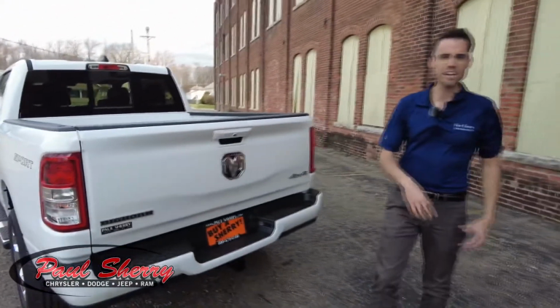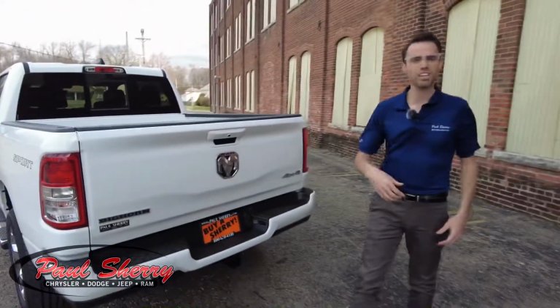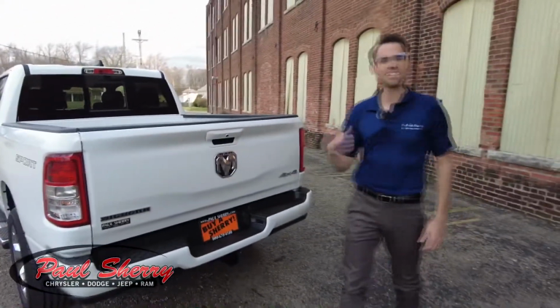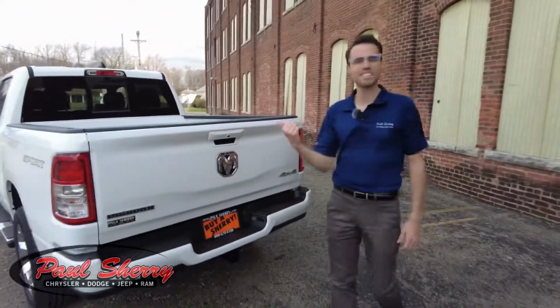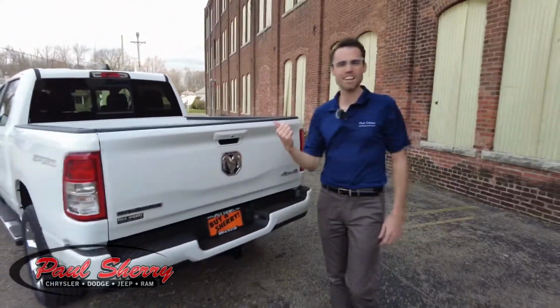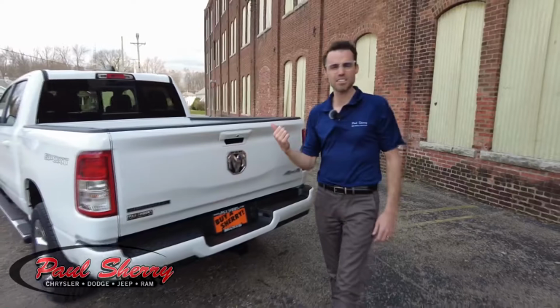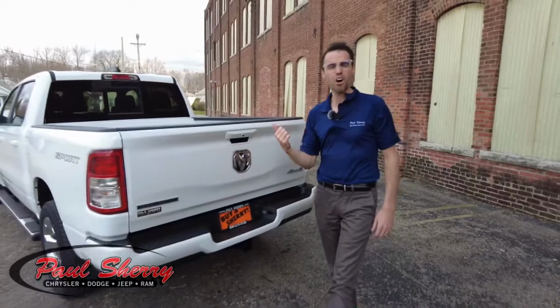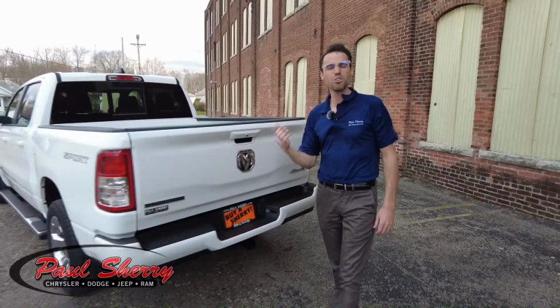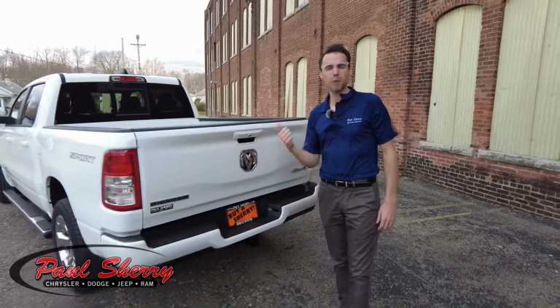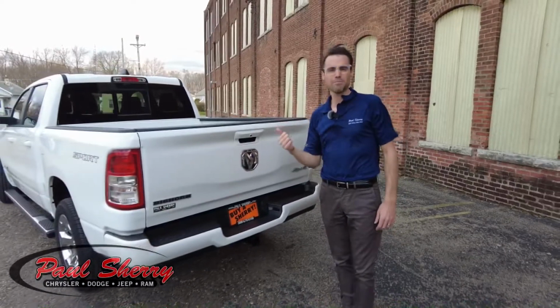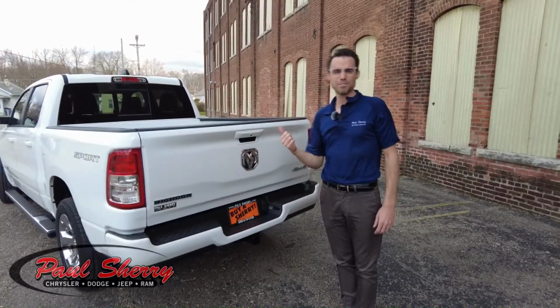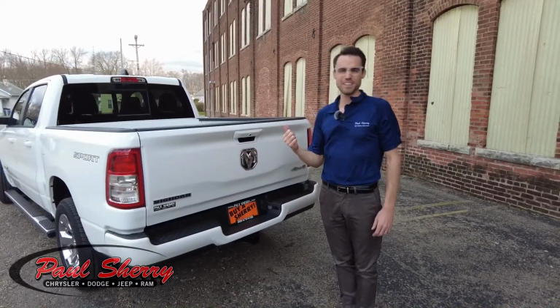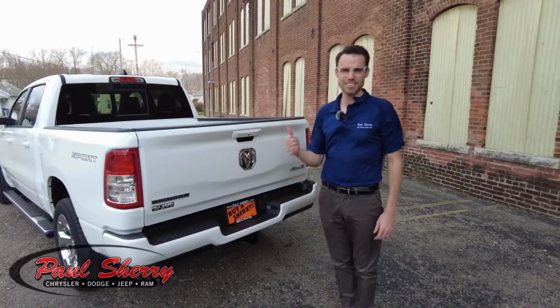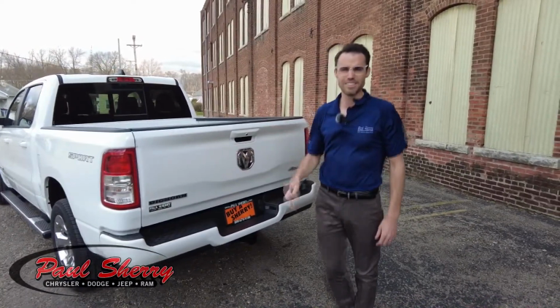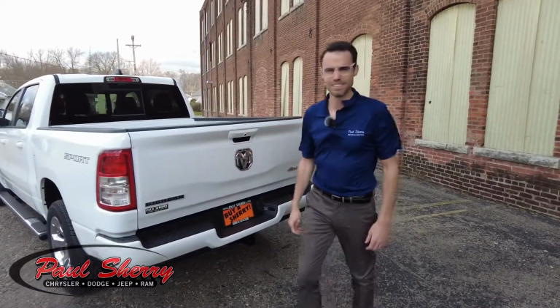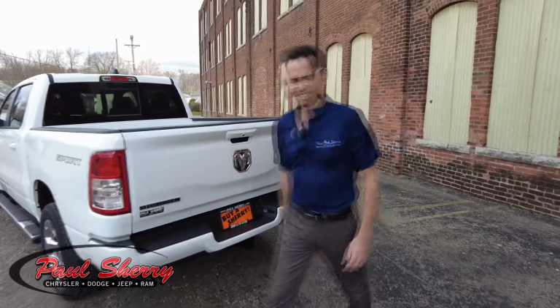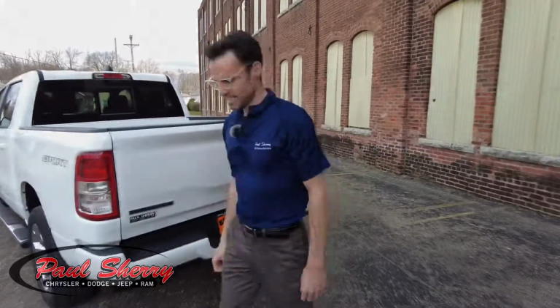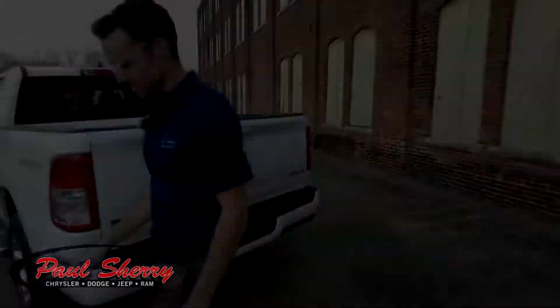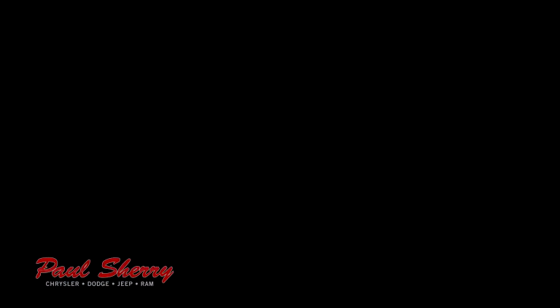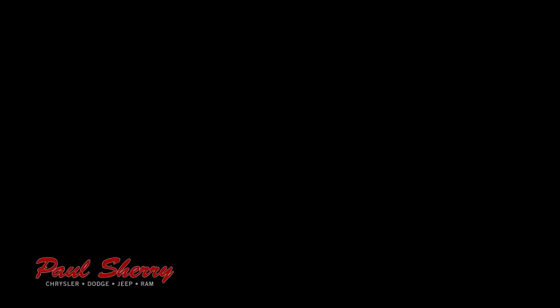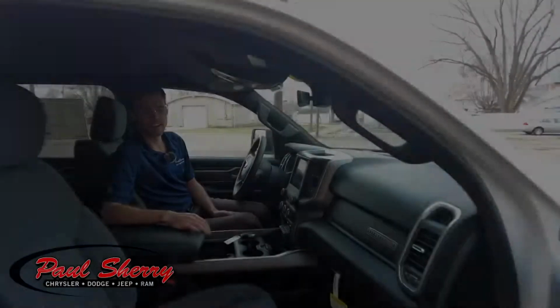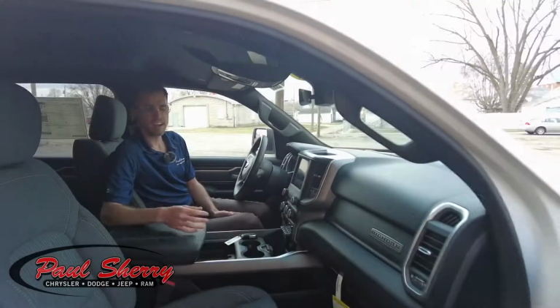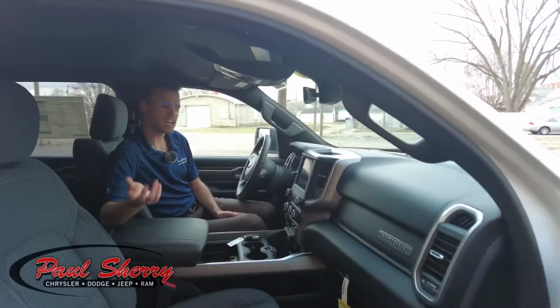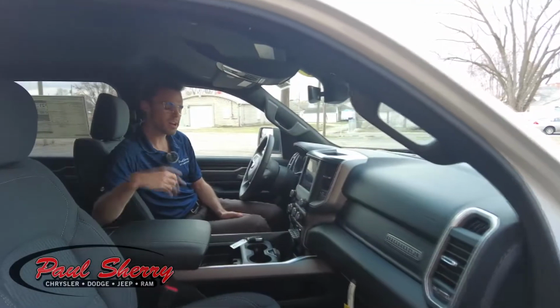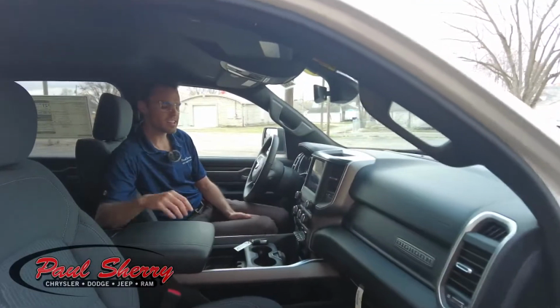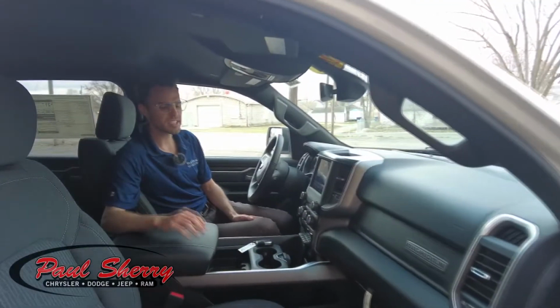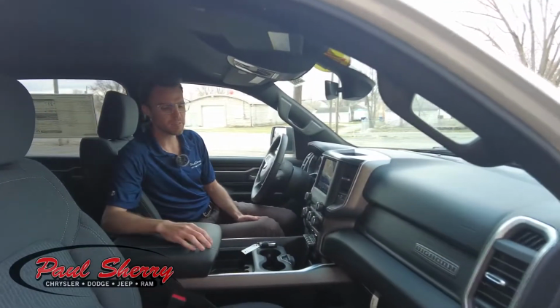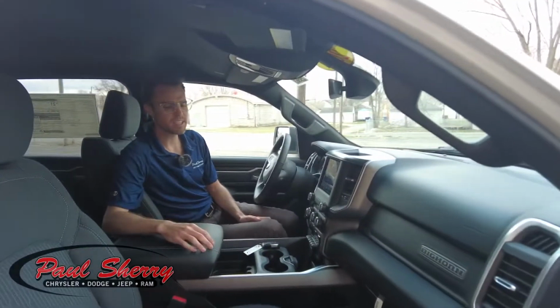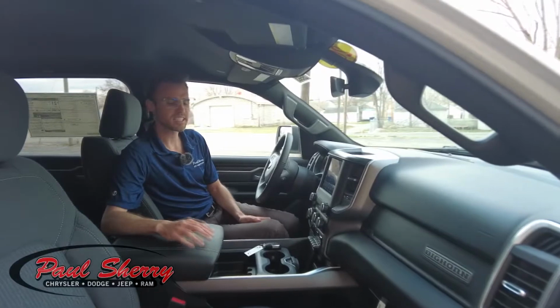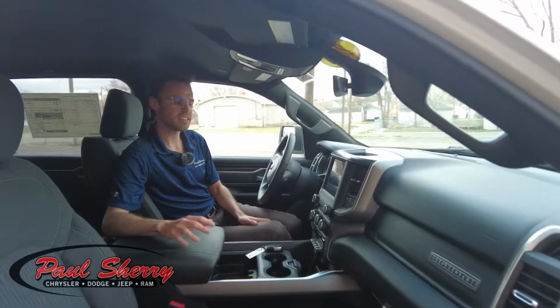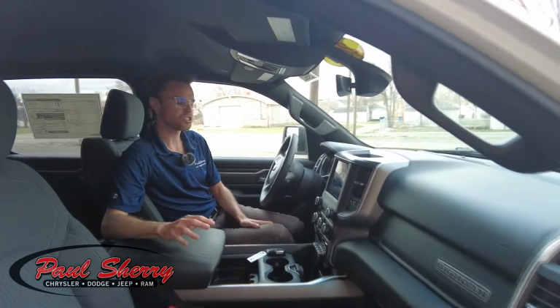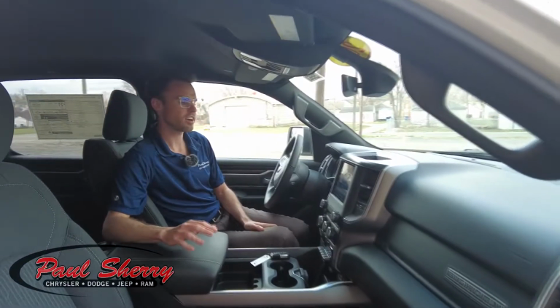Let's go ahead and check out the inside of this all-new Ram 1500. Come on in, let's take a peek inside this truck.